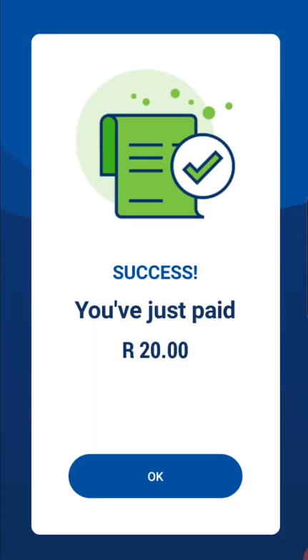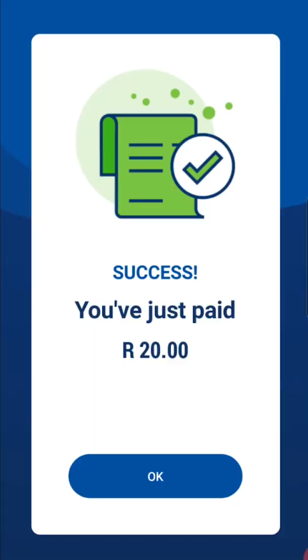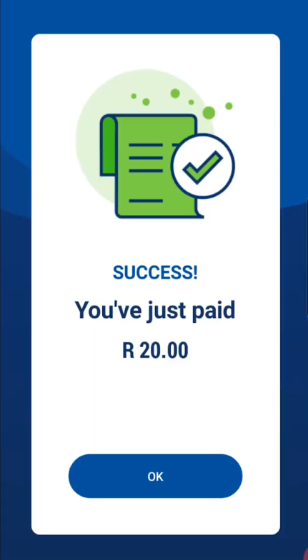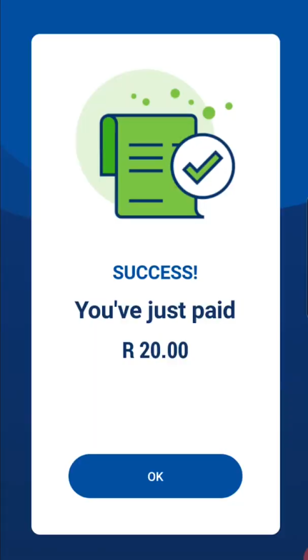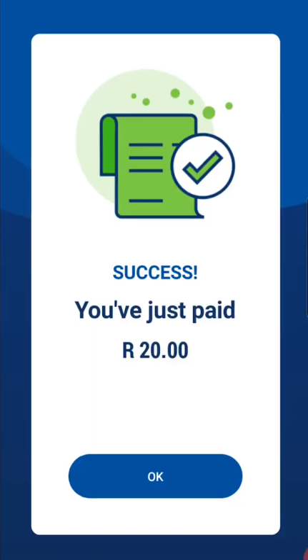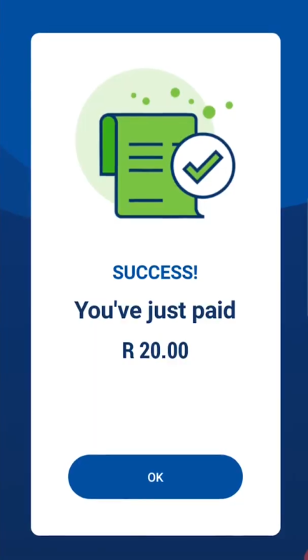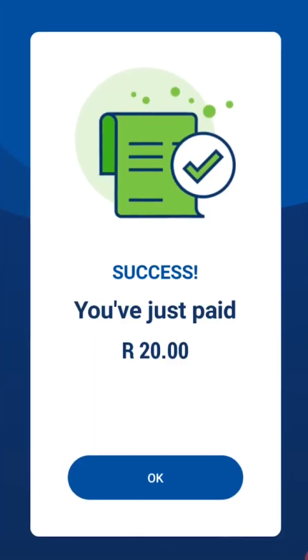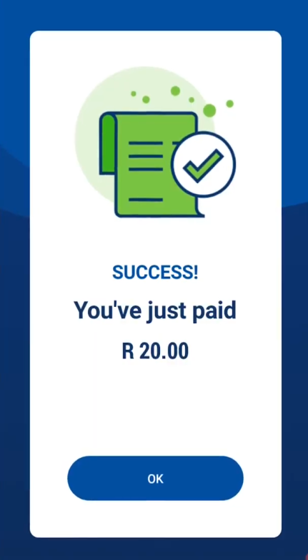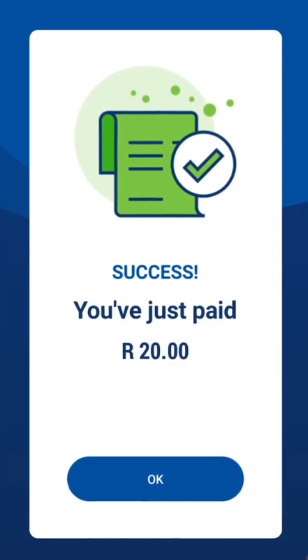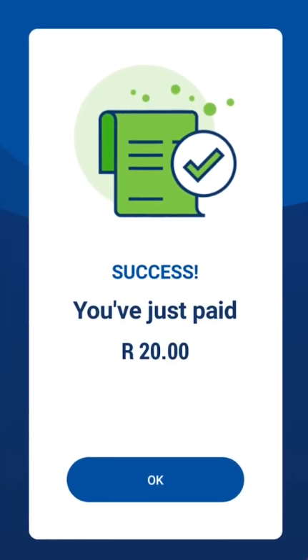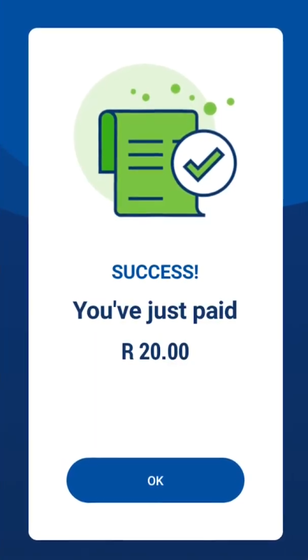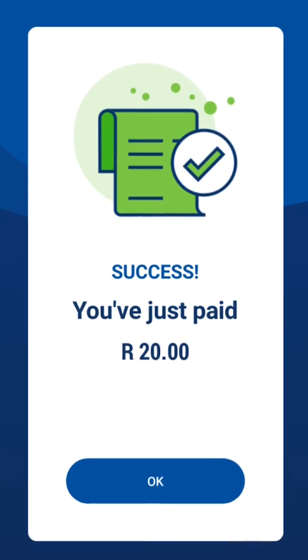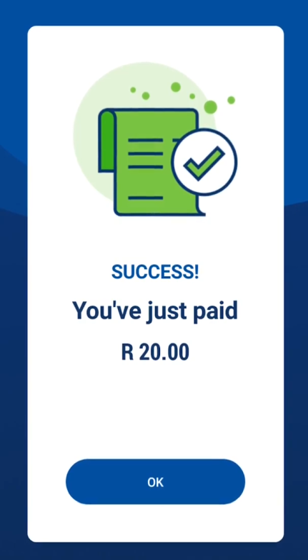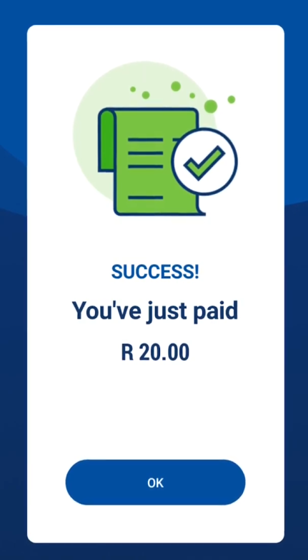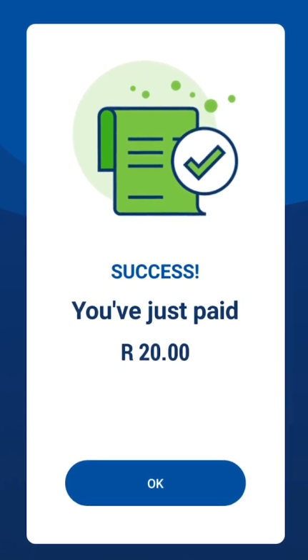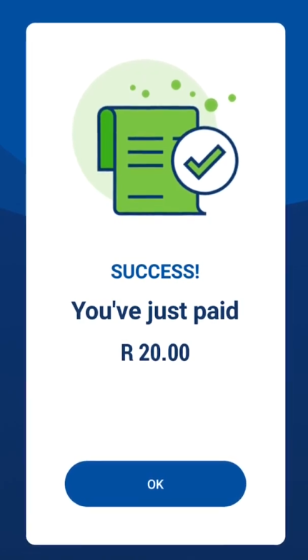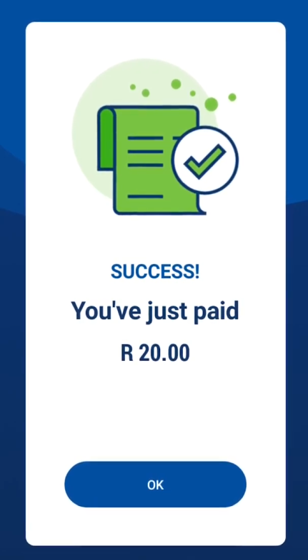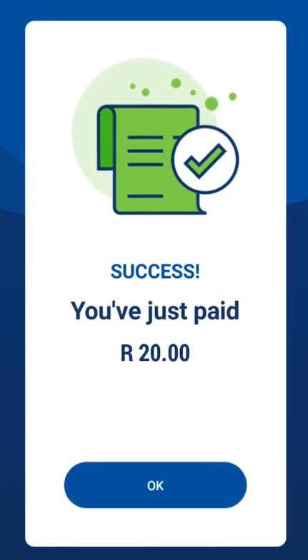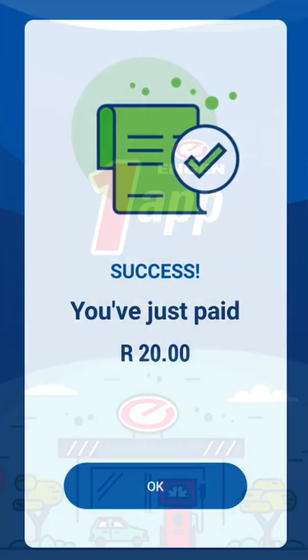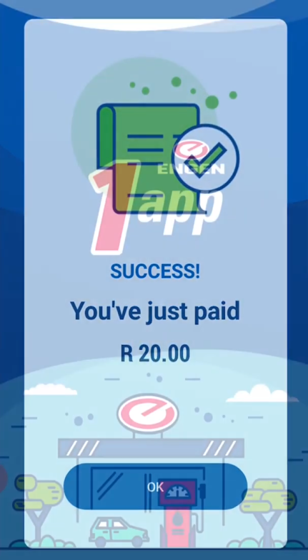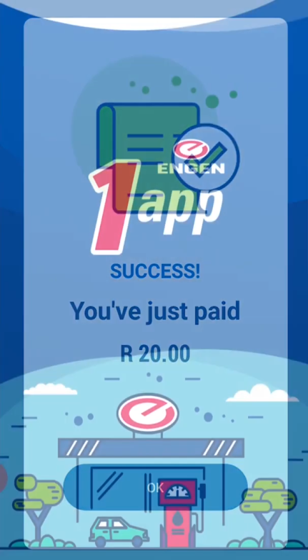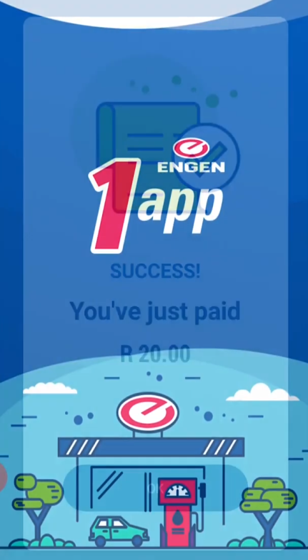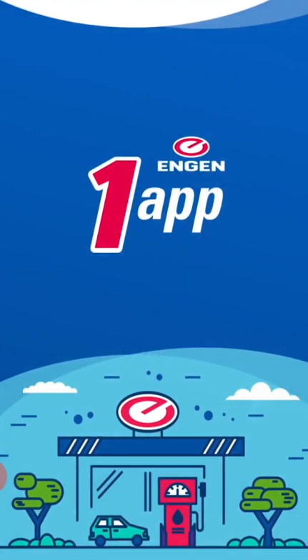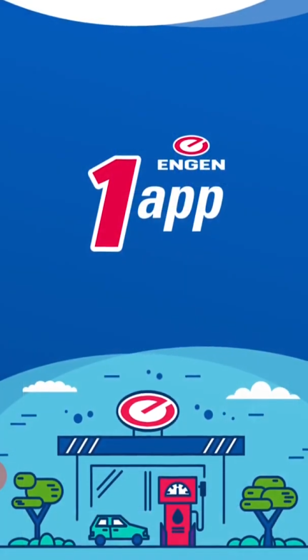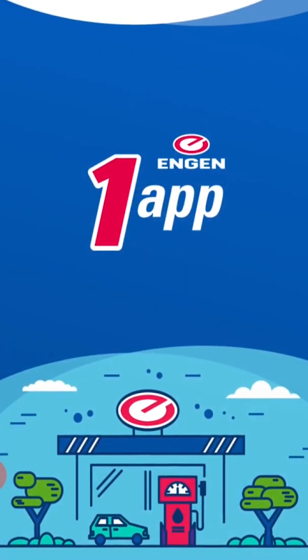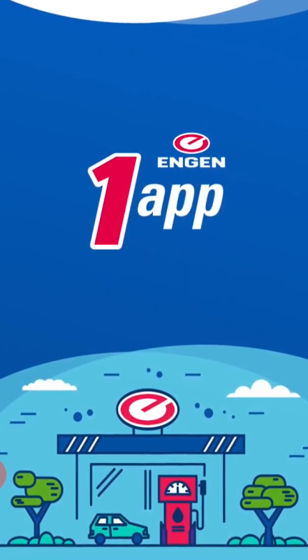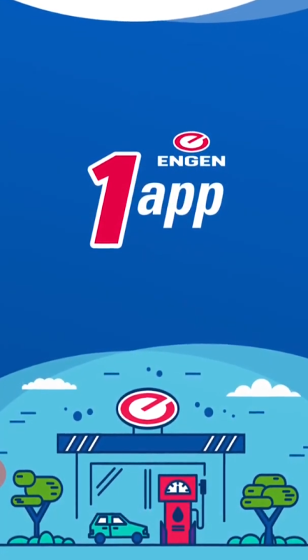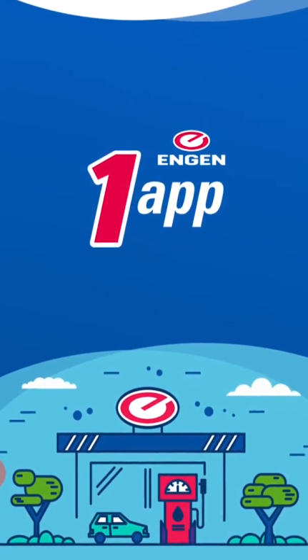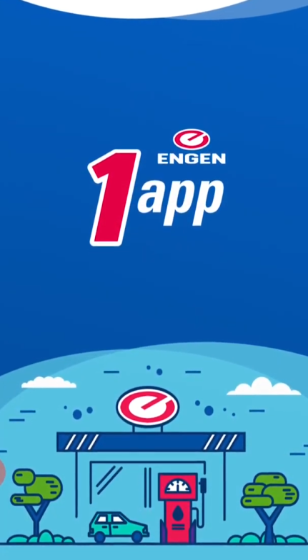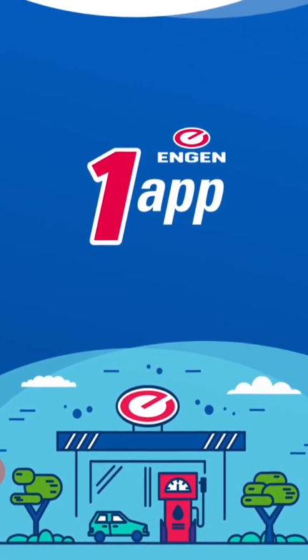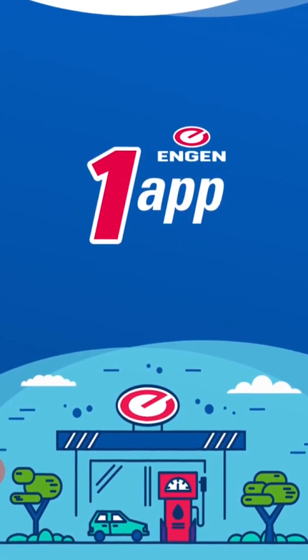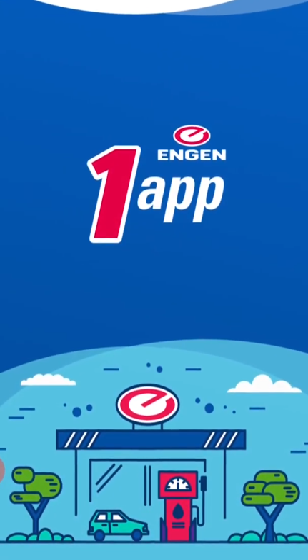That is it! You have successfully made a split payment on the EngineOne app. Thank you for watching.